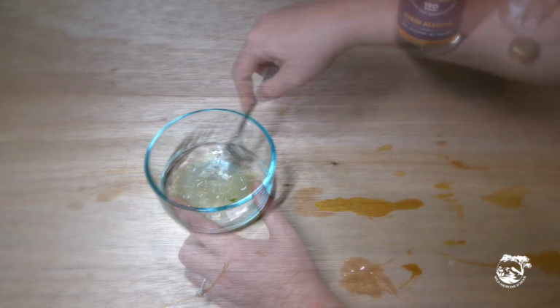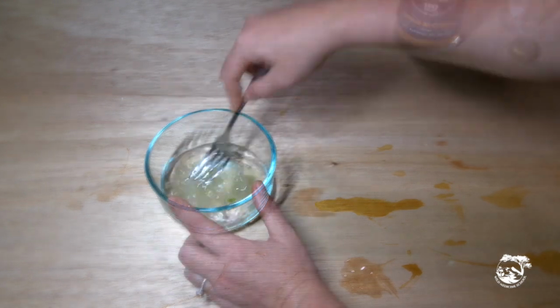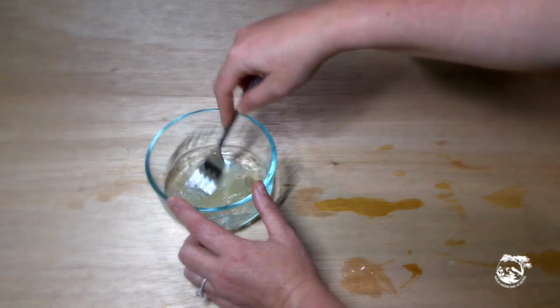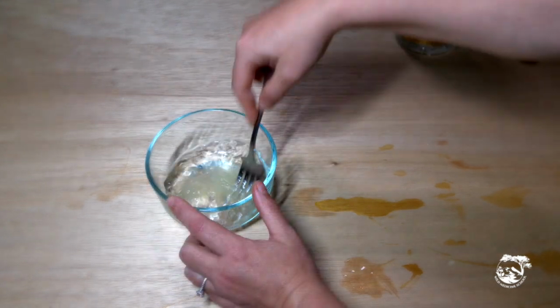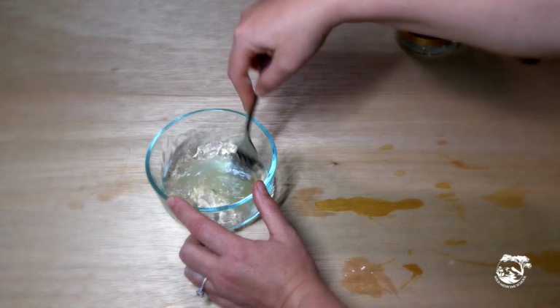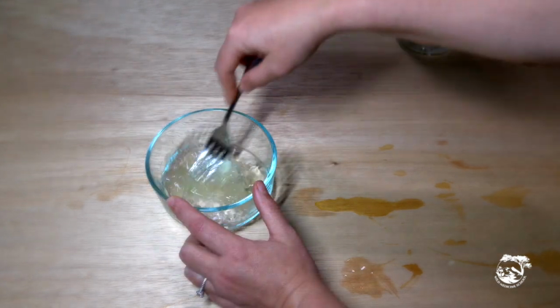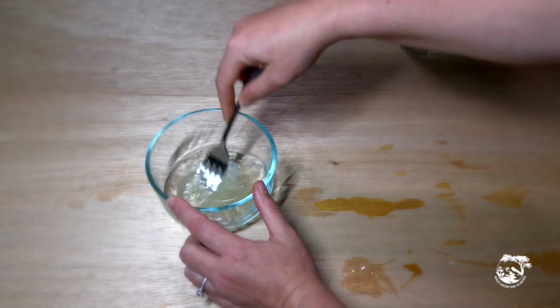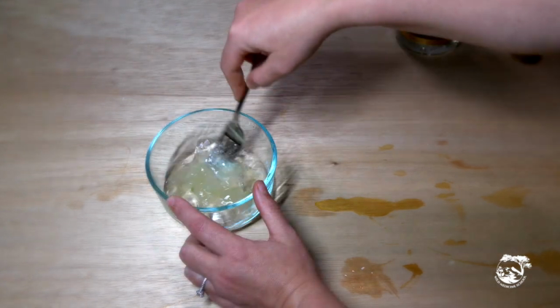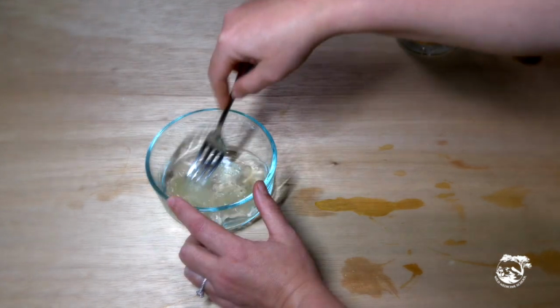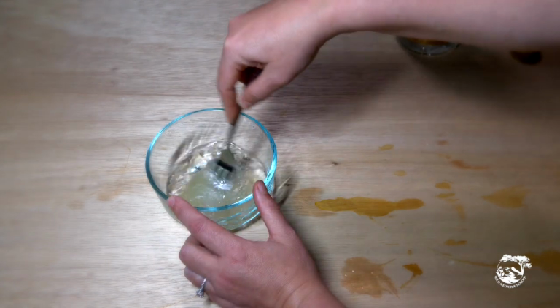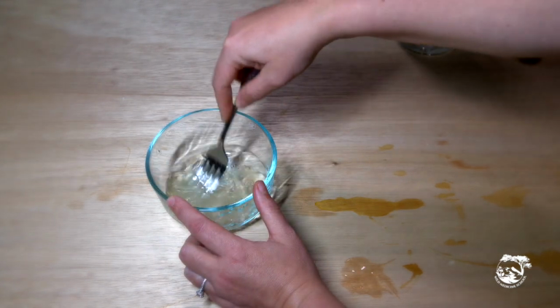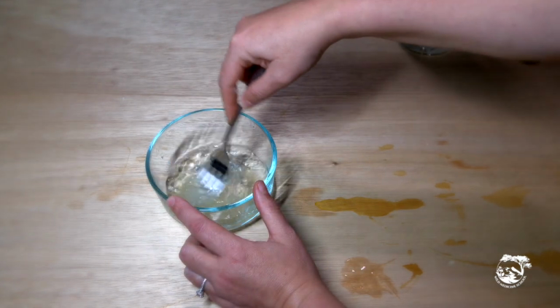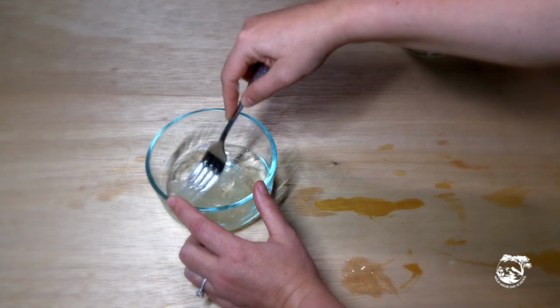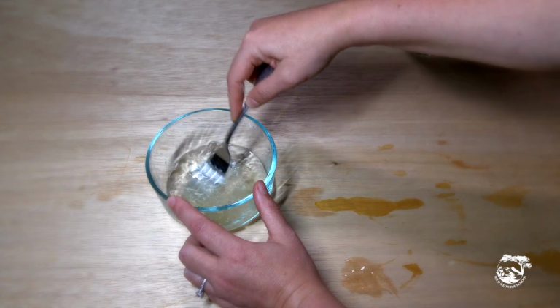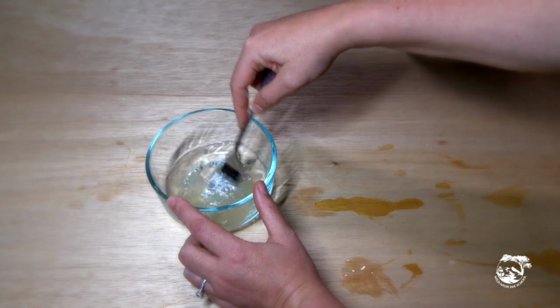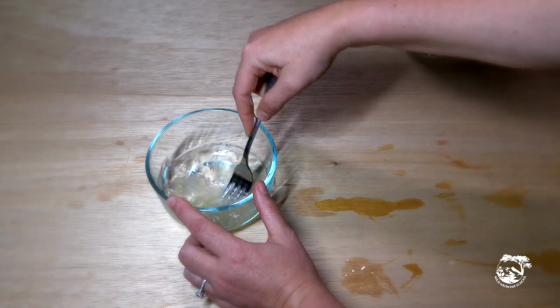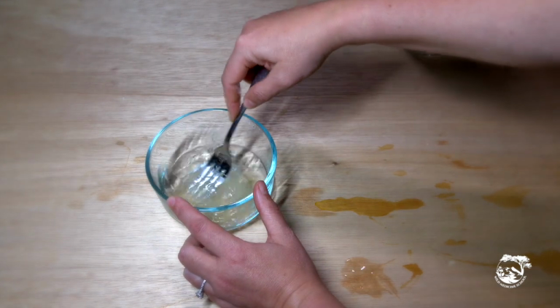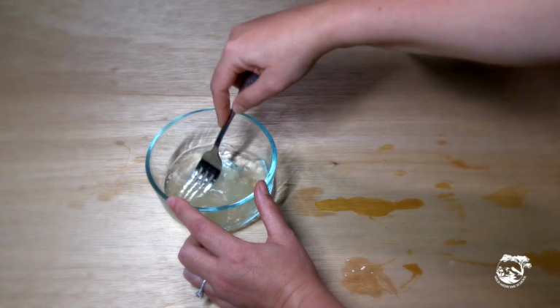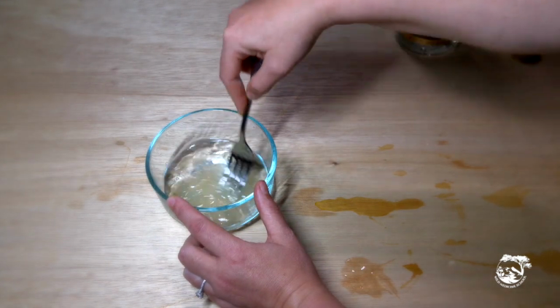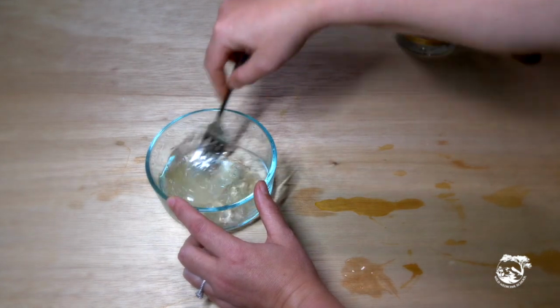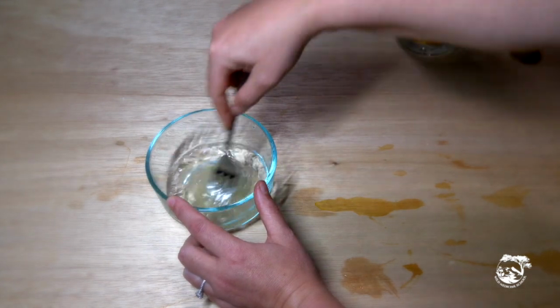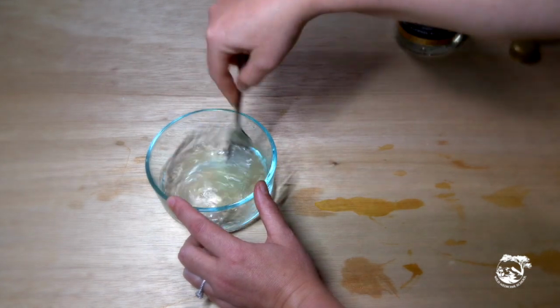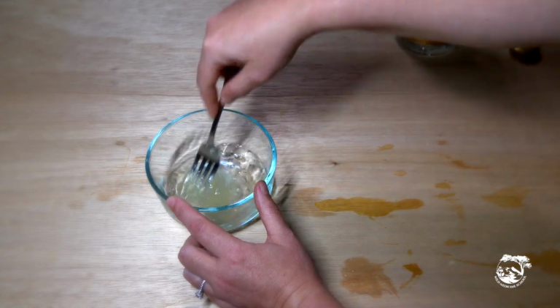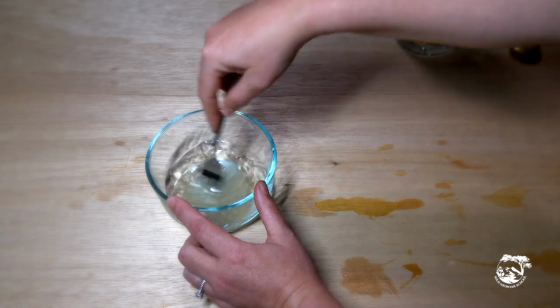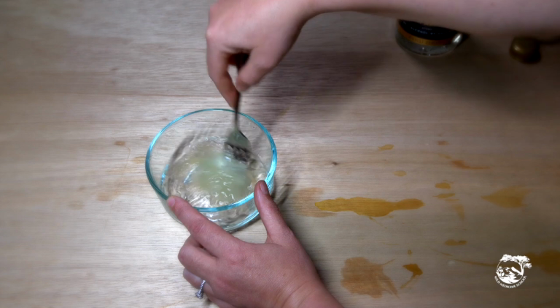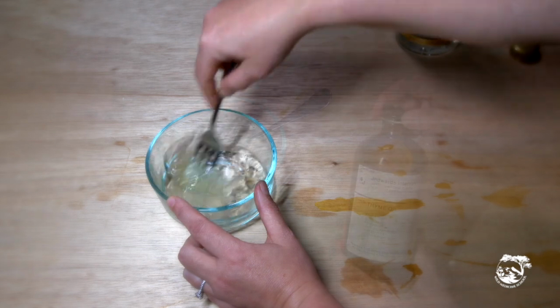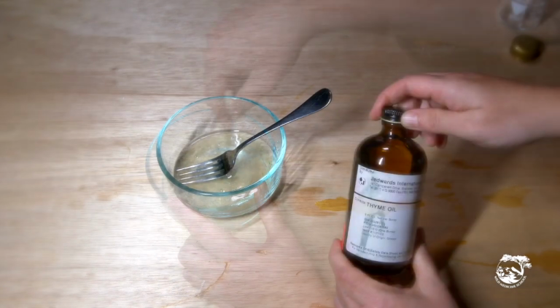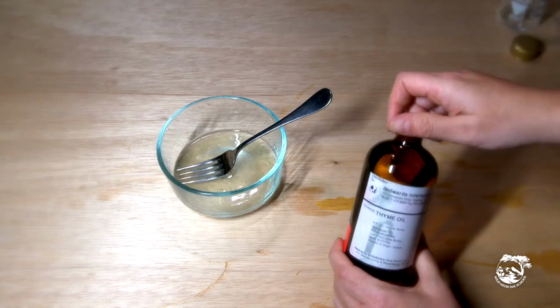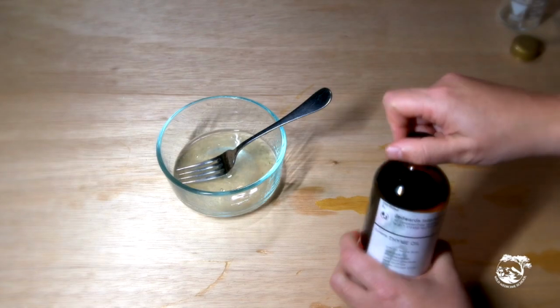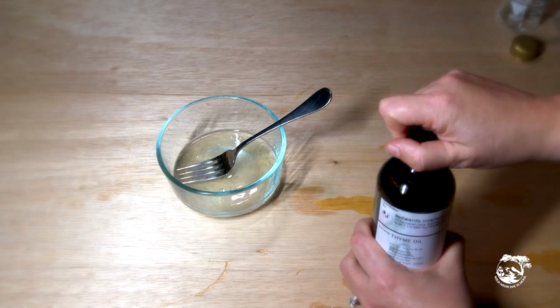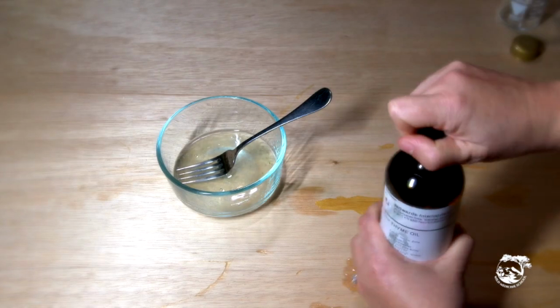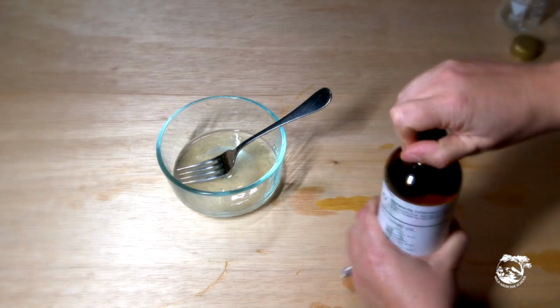Mix the alcohol and aloe vera gel together very well. We found our life was made much easier by using a blender.